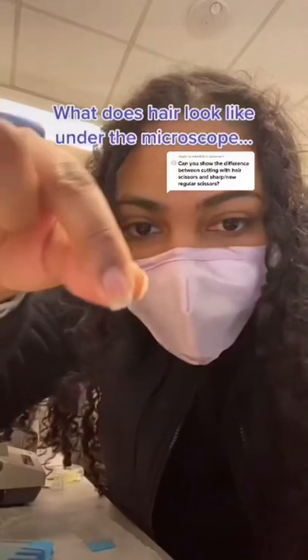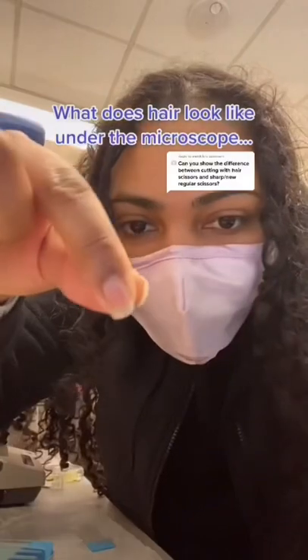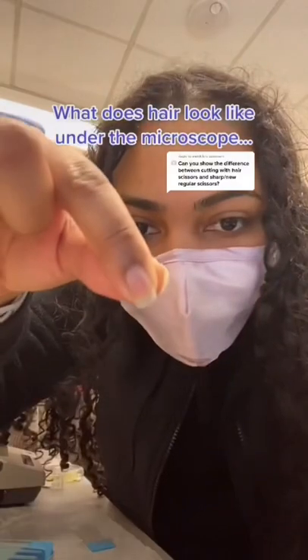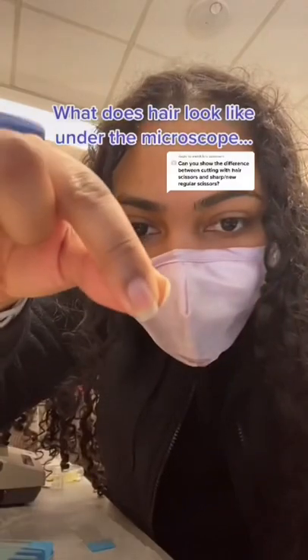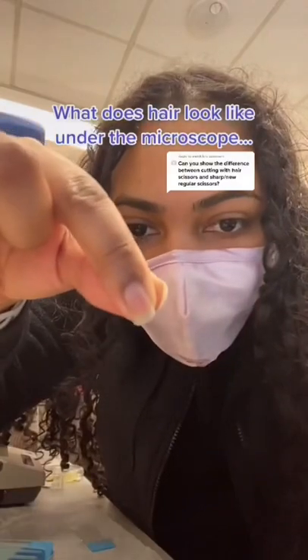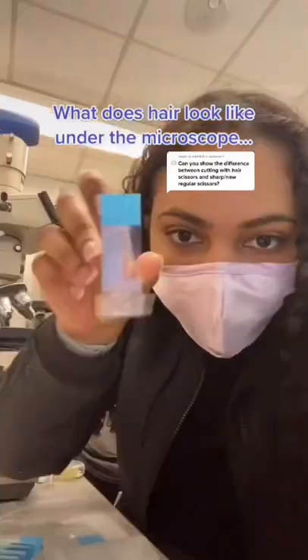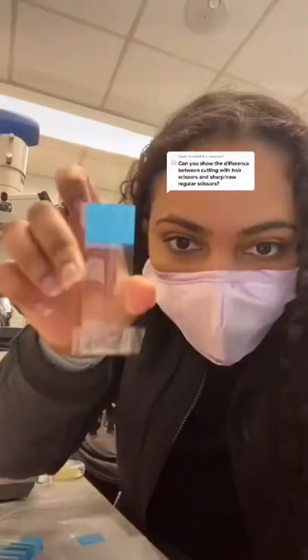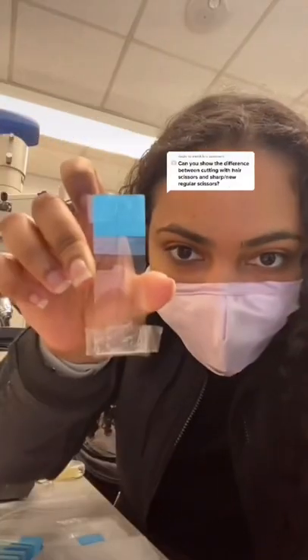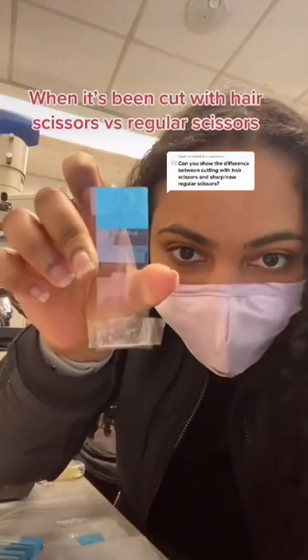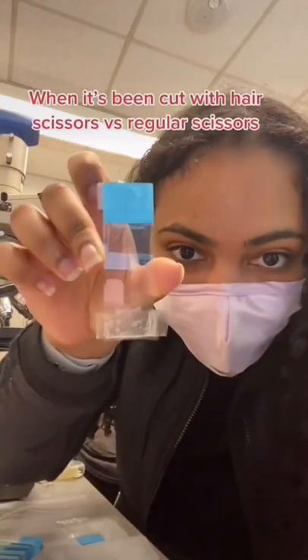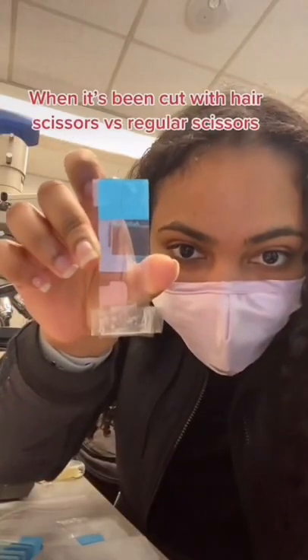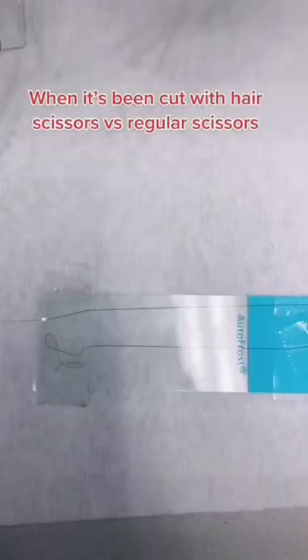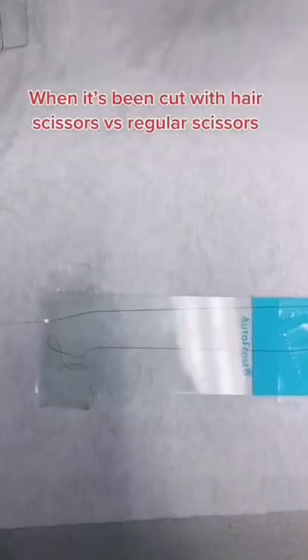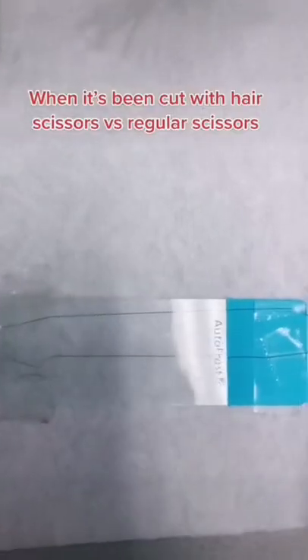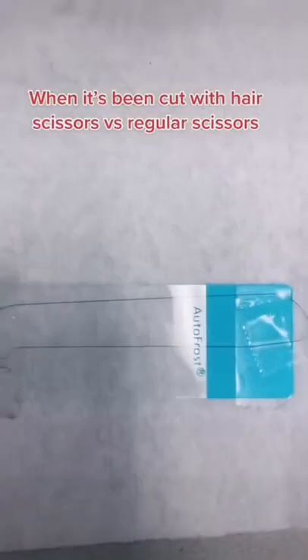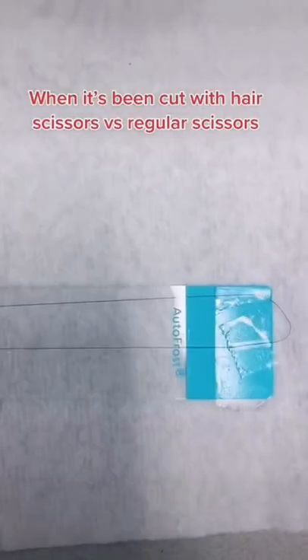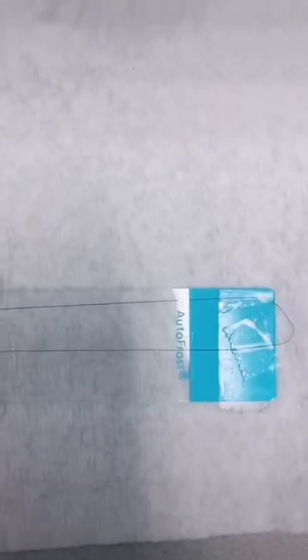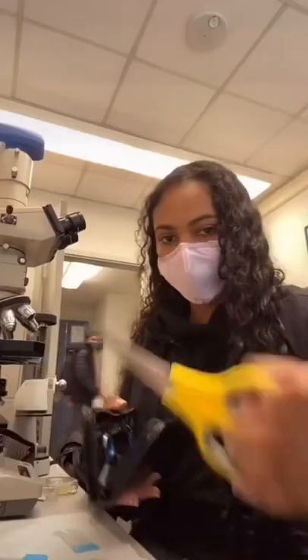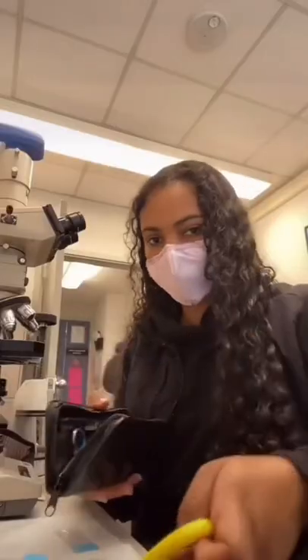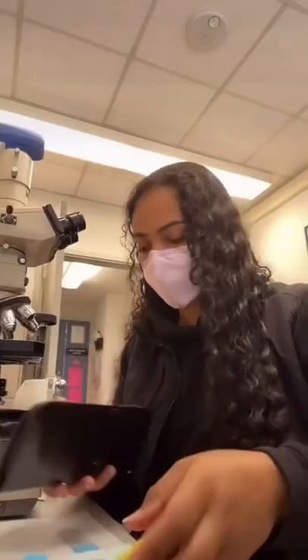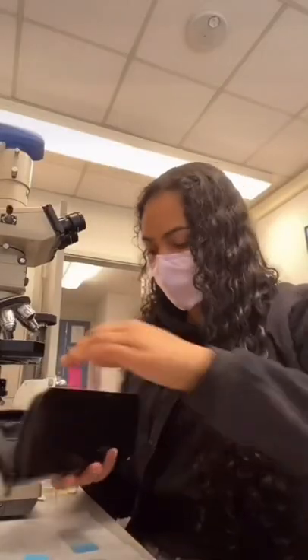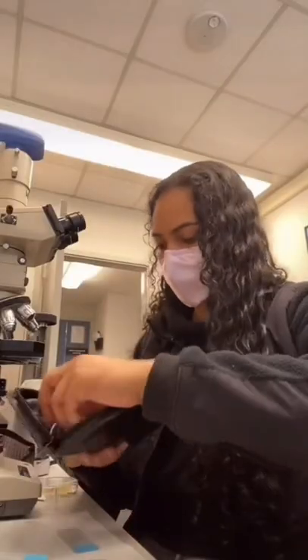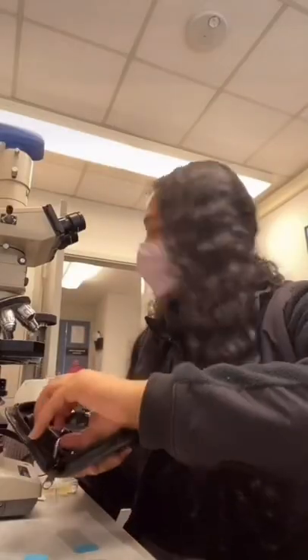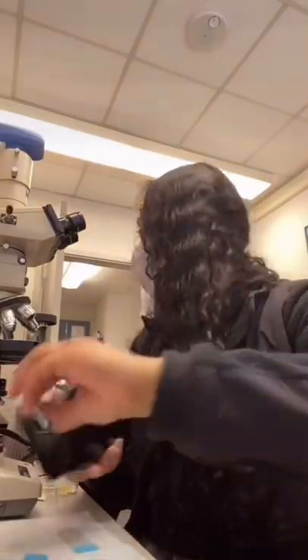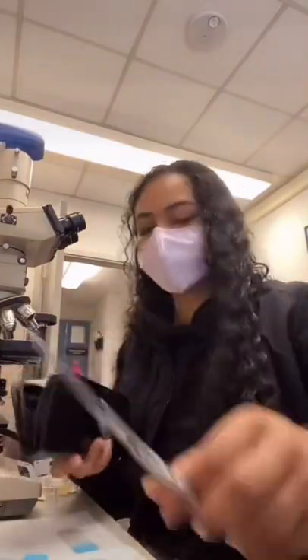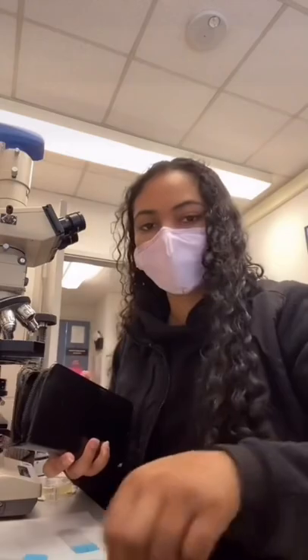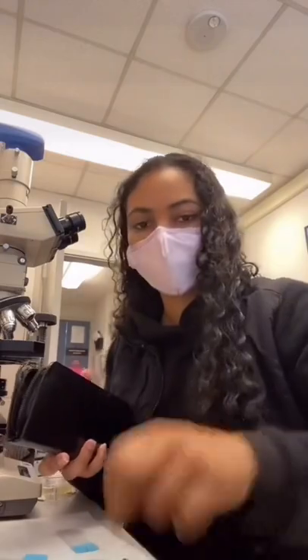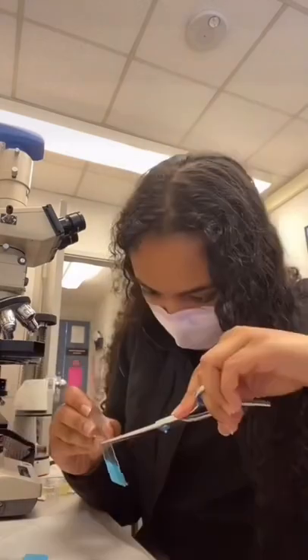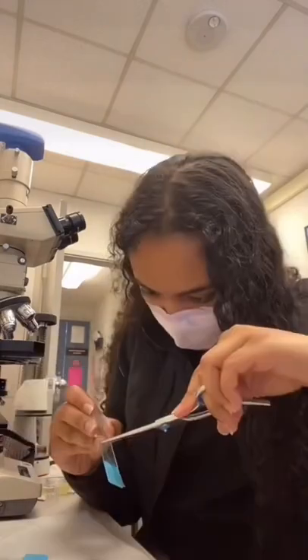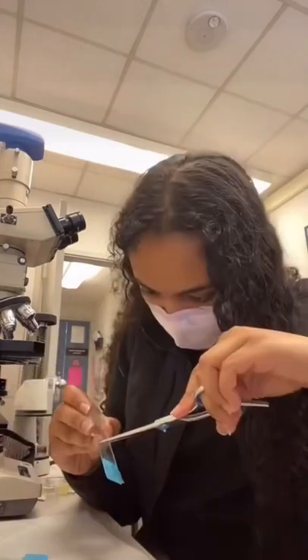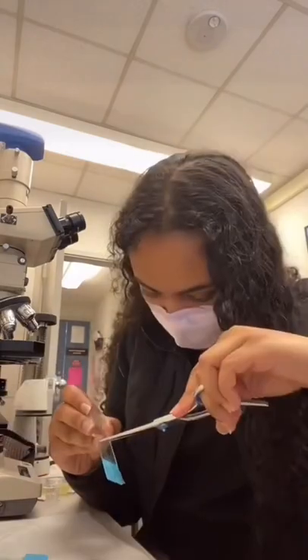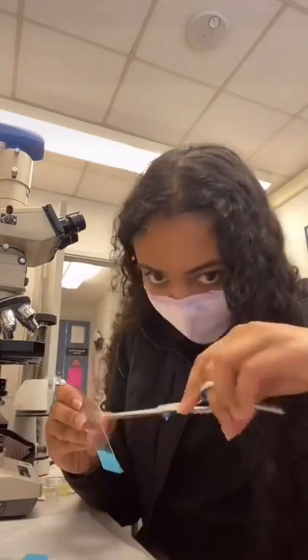What does hair look like under the microscope when it's been cut with hair scissors versus regular scissors? Alright, let's go. I have a pair of hair scissors and the sharpest pair of scissors I could find.